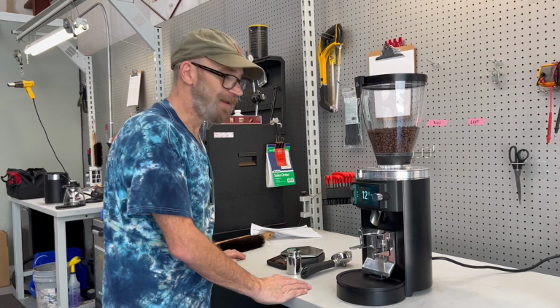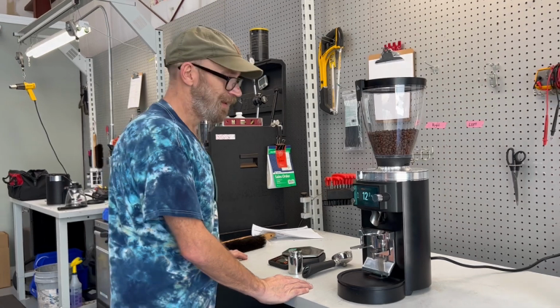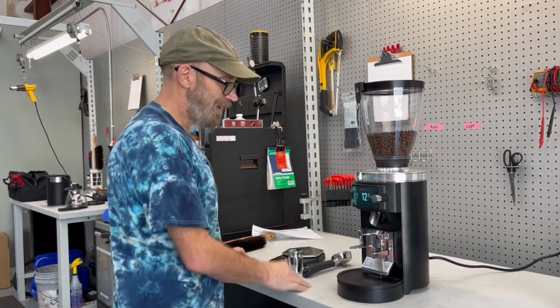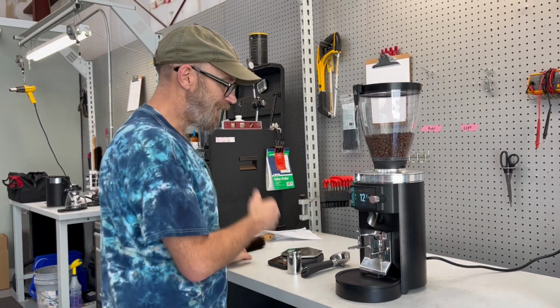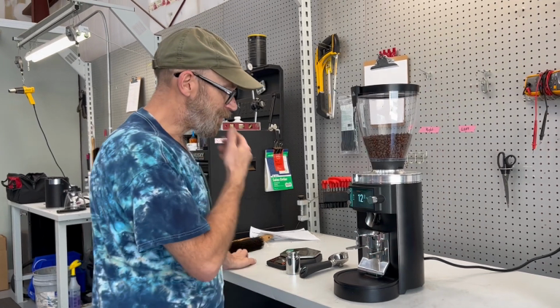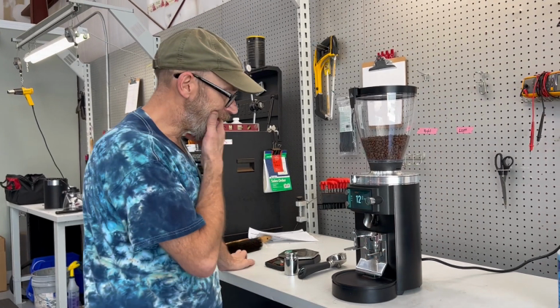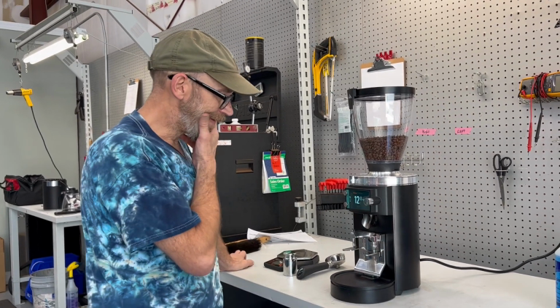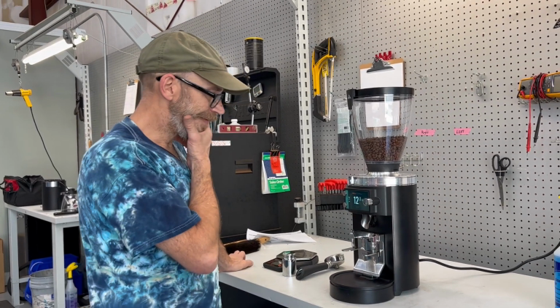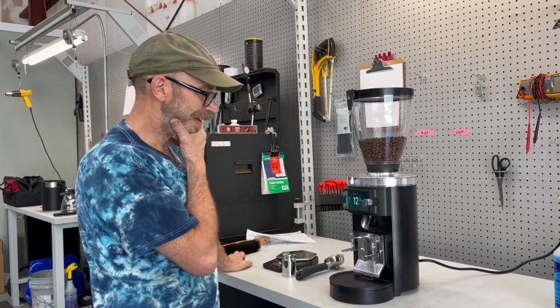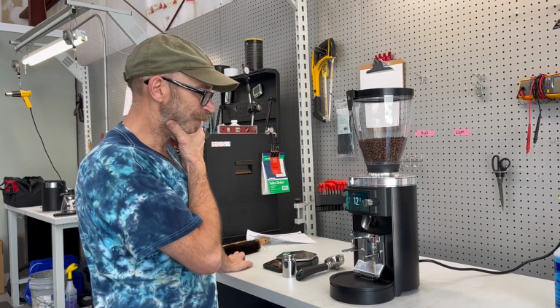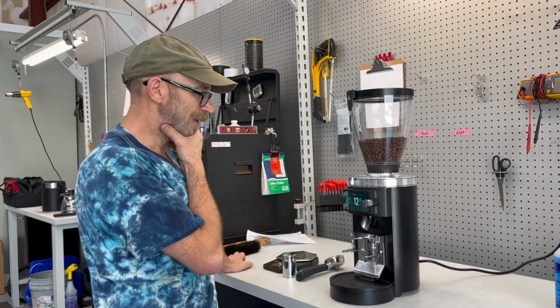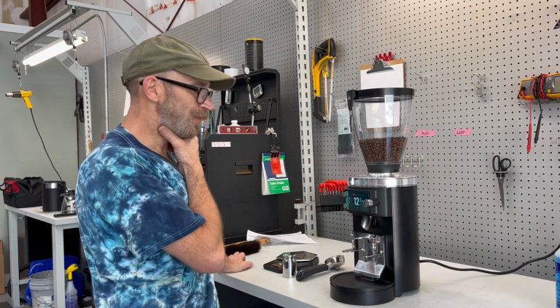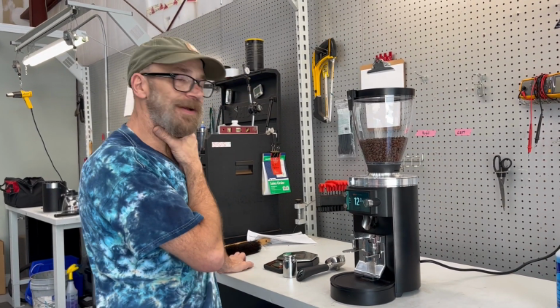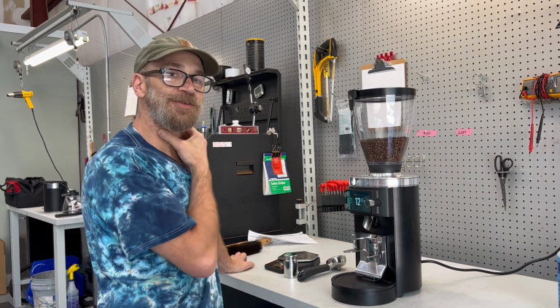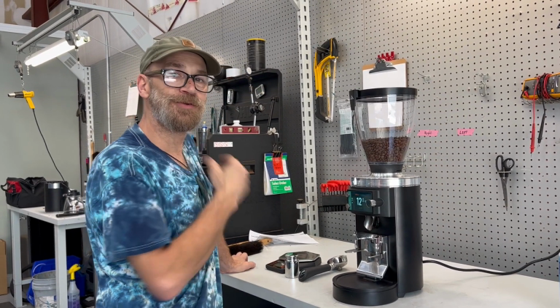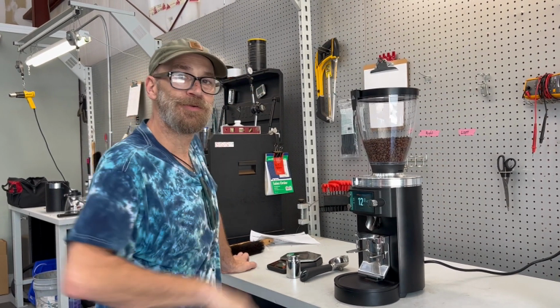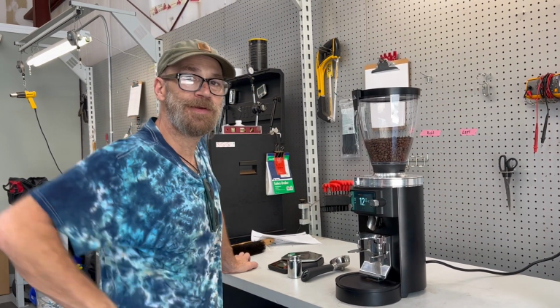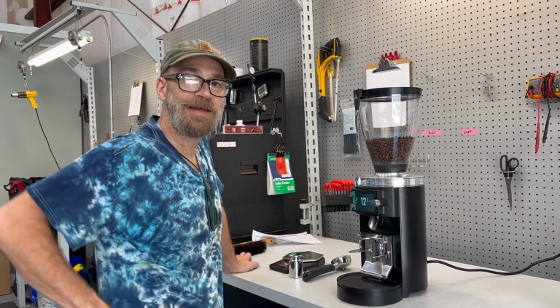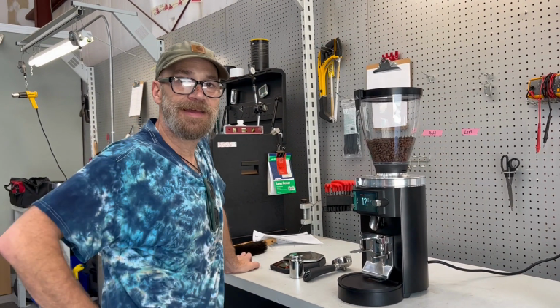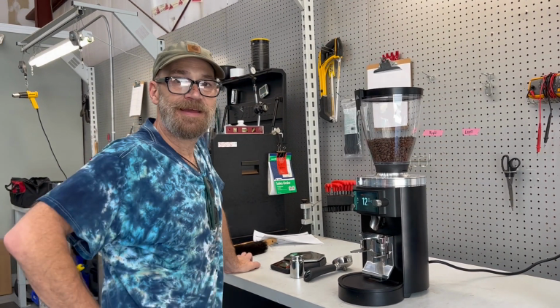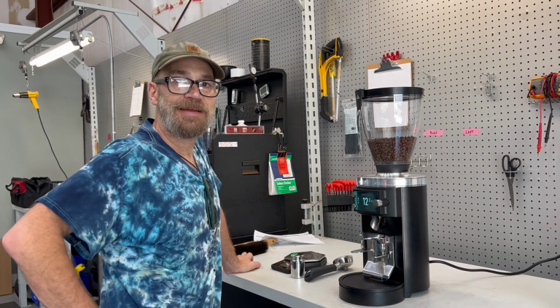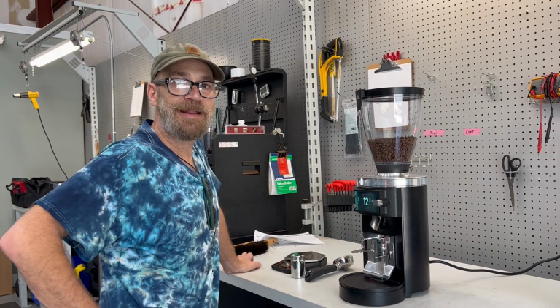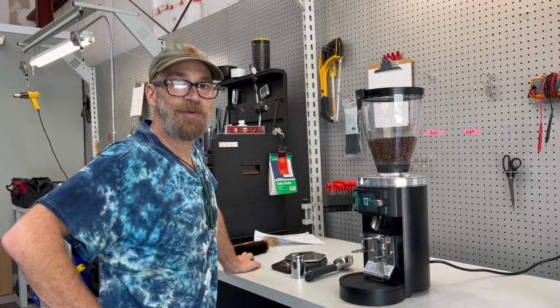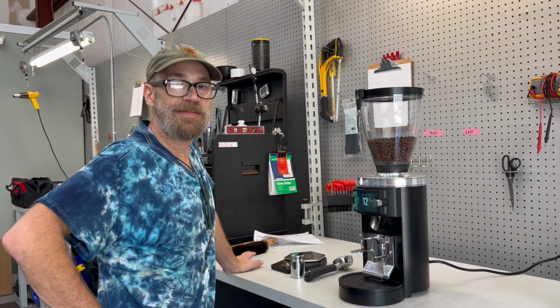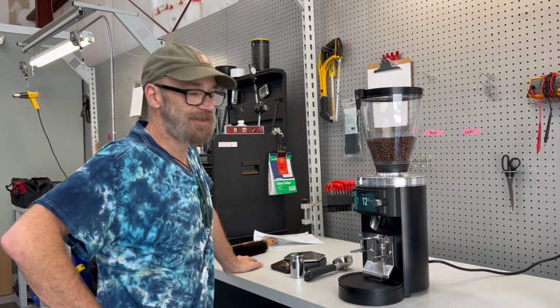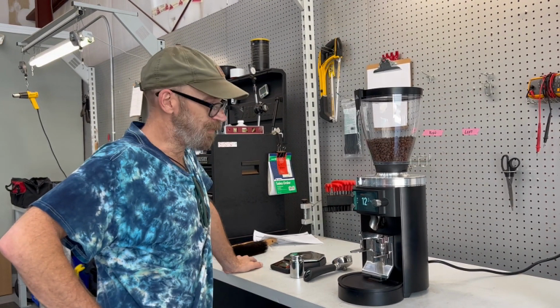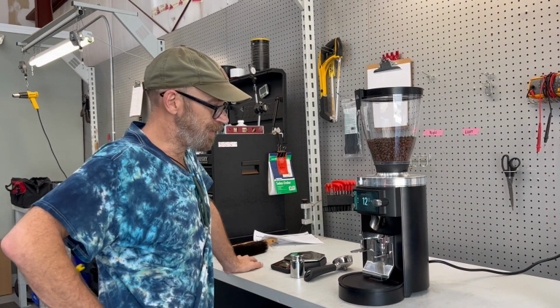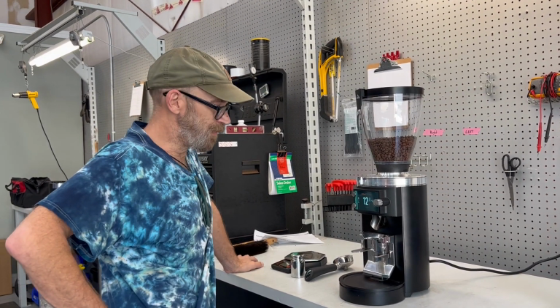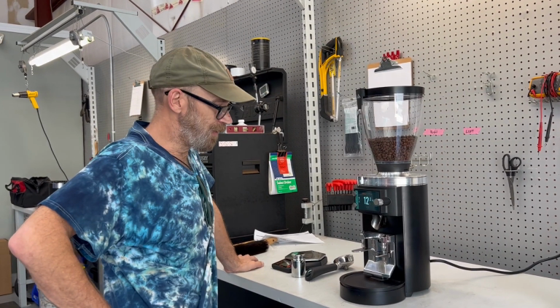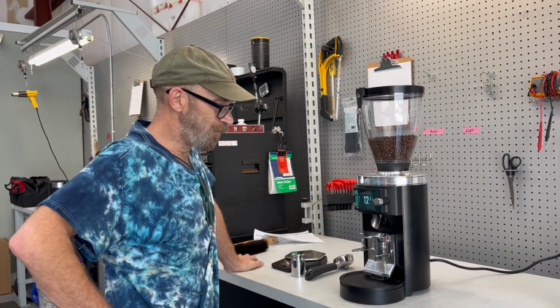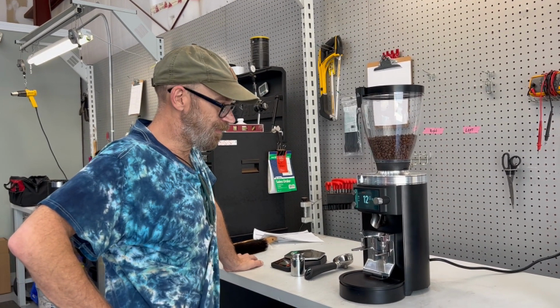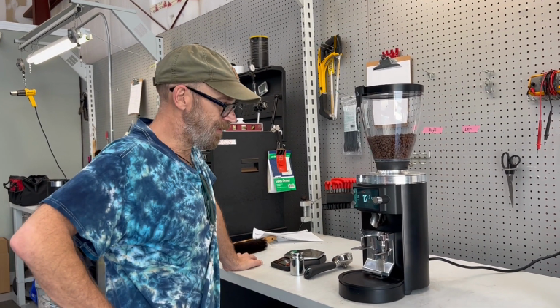Hey everybody, today we are going to calibrate the GBW load cell.